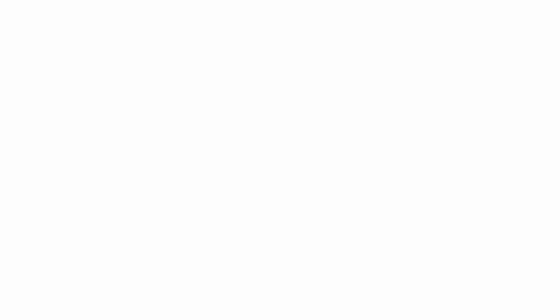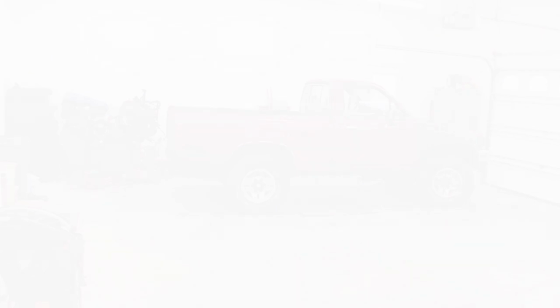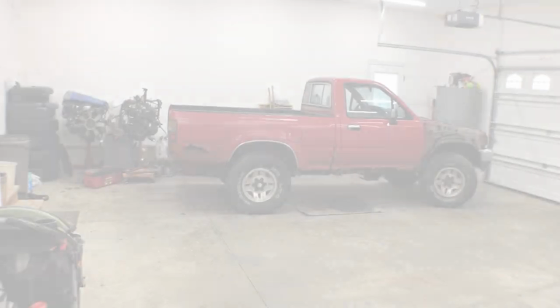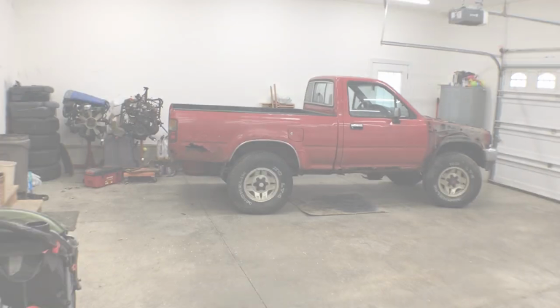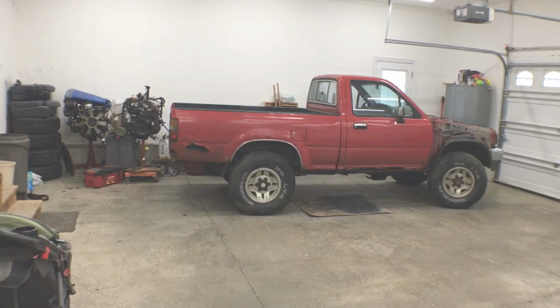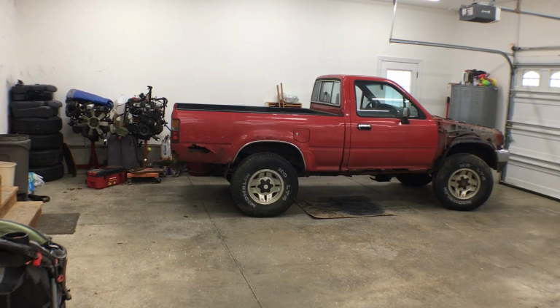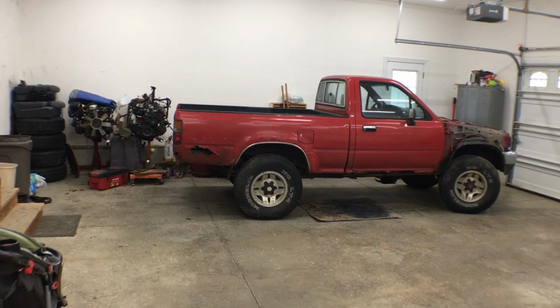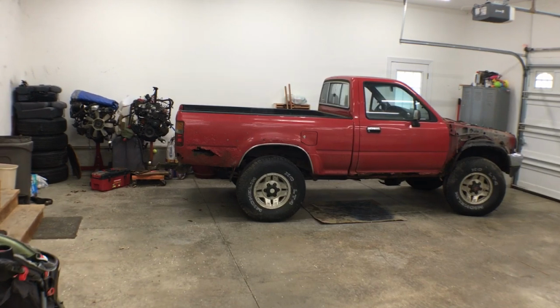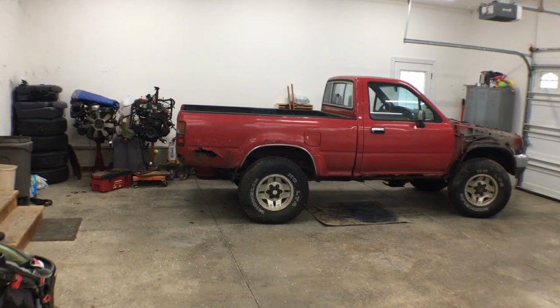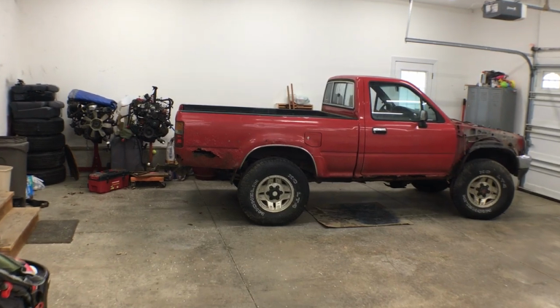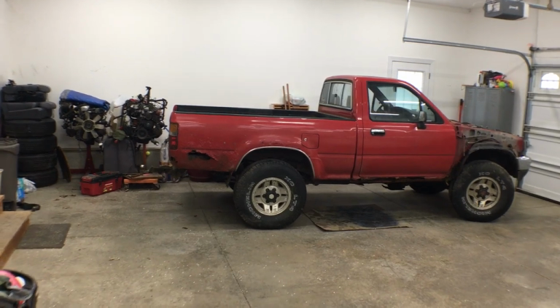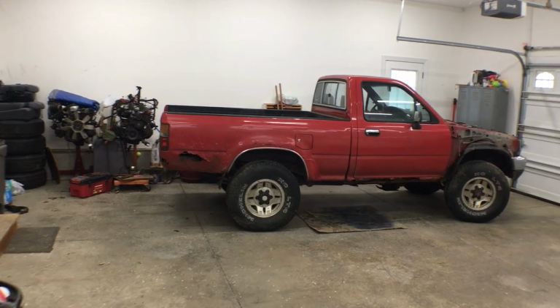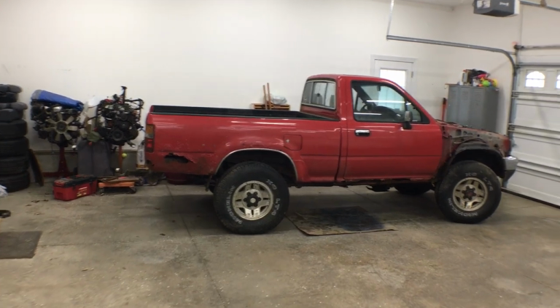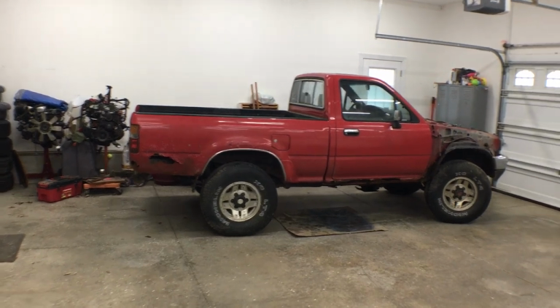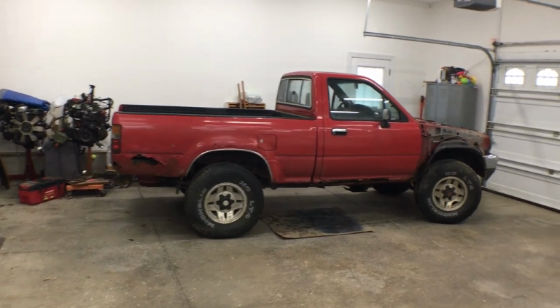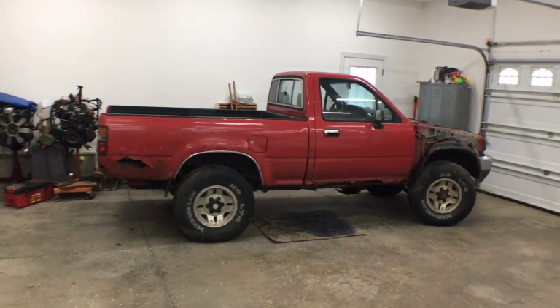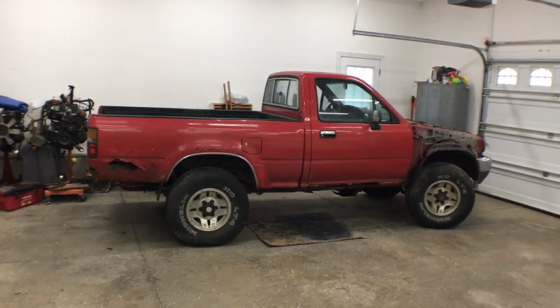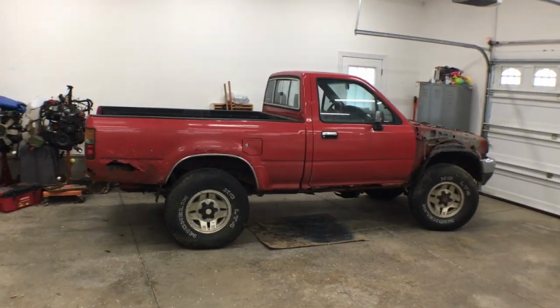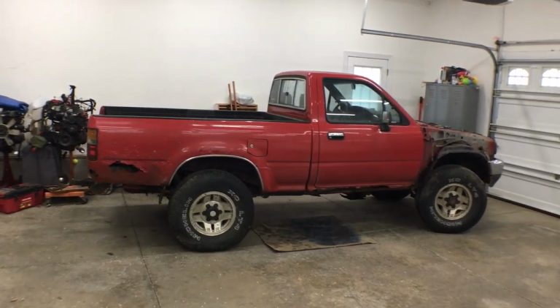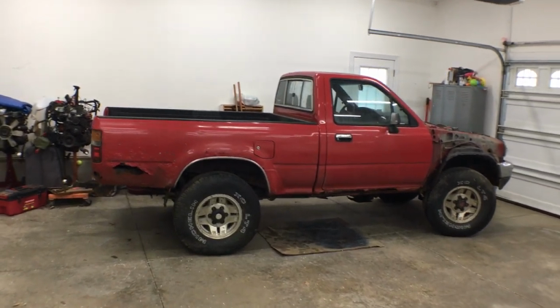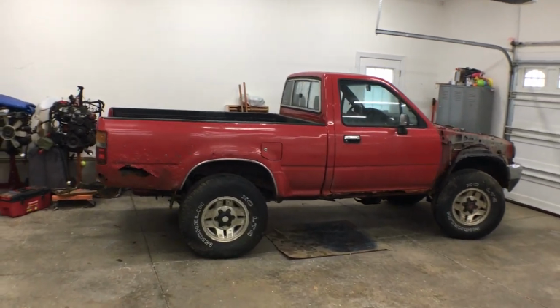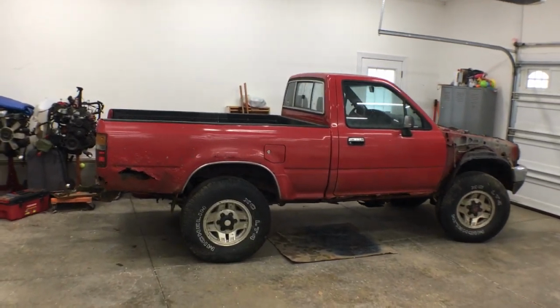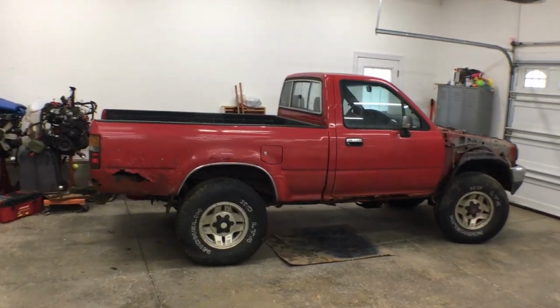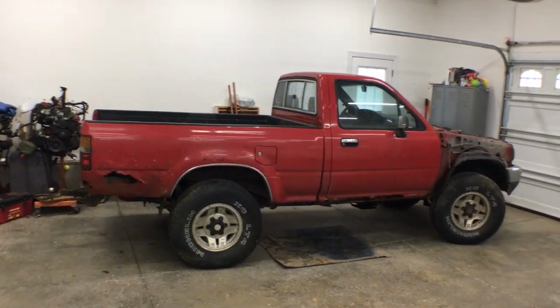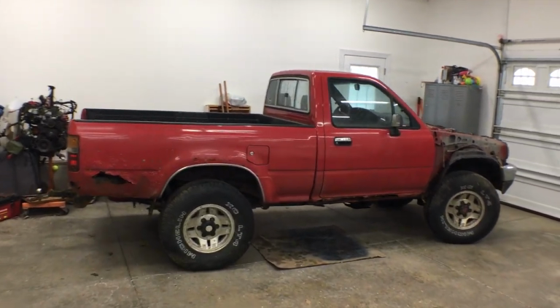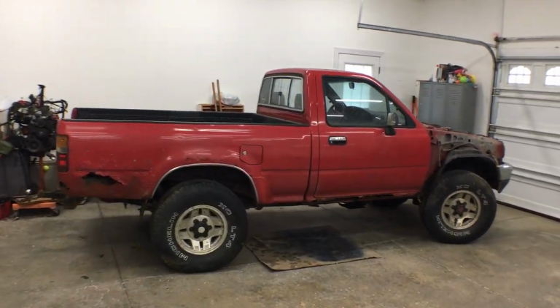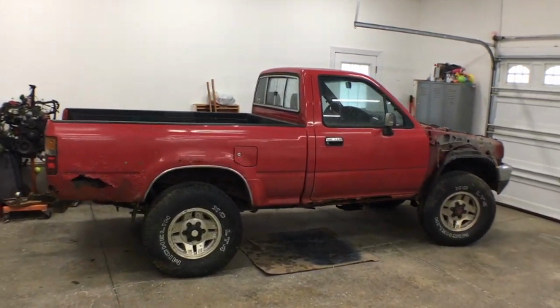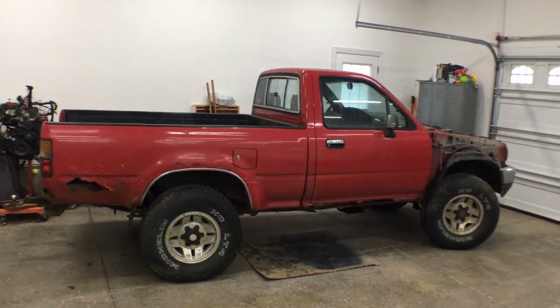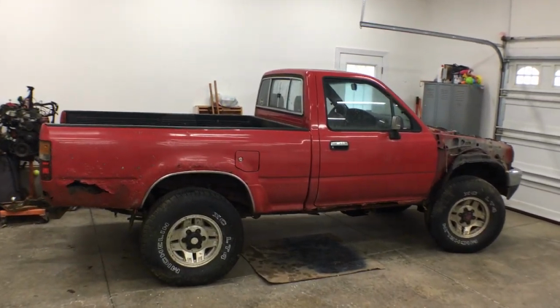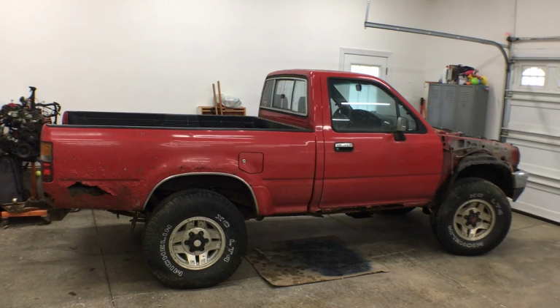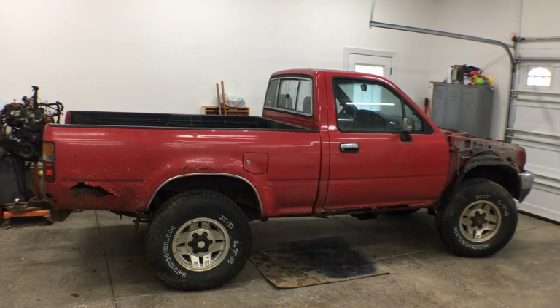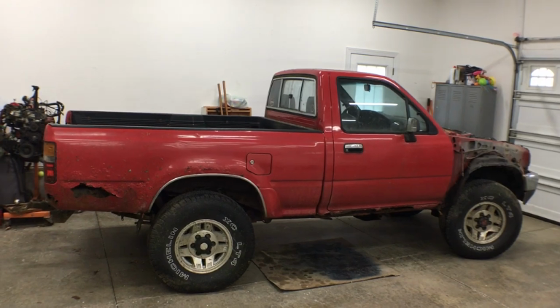Welcome back to the 6th Gear Garage. Today I get tetanus.